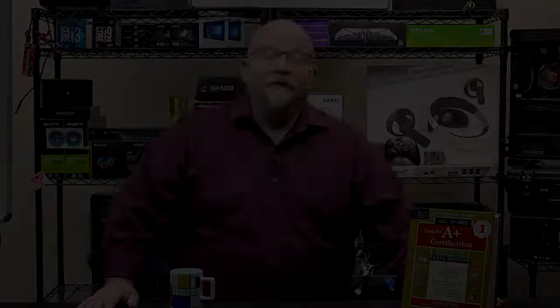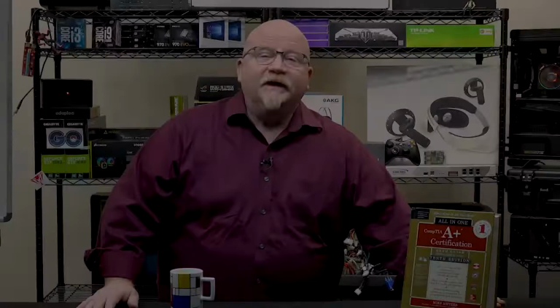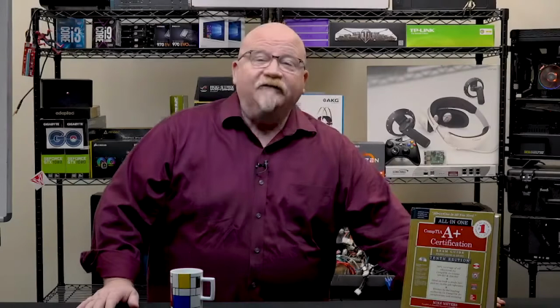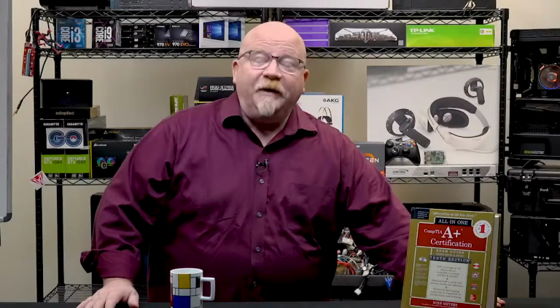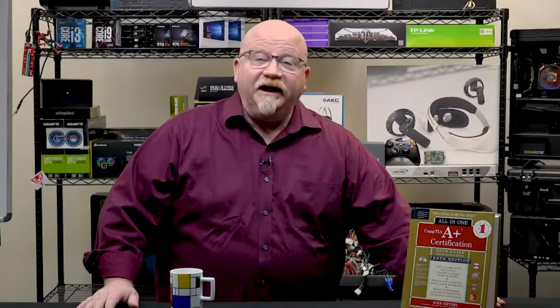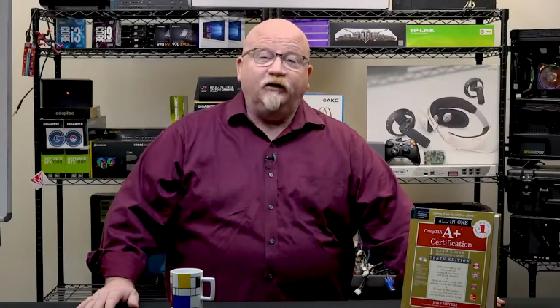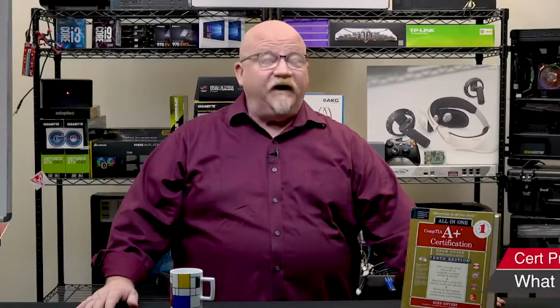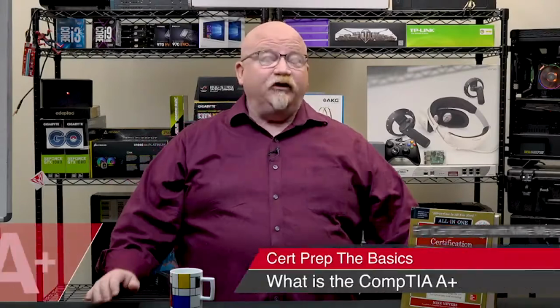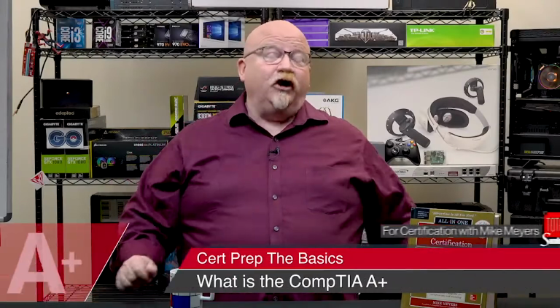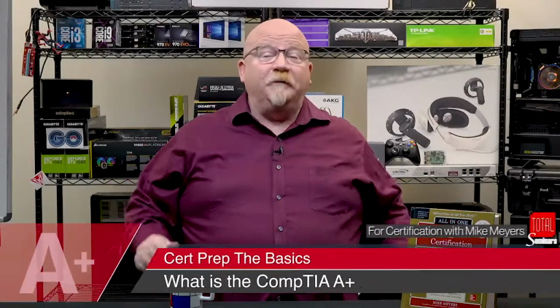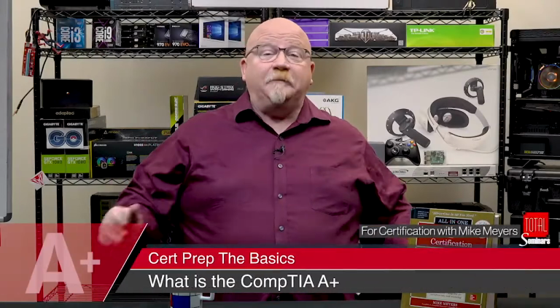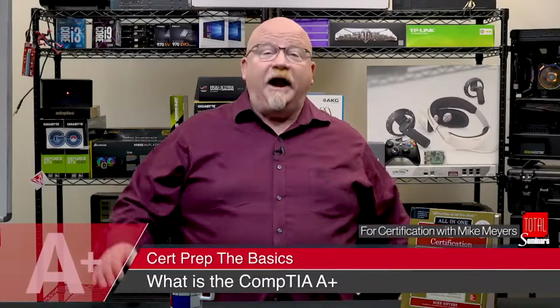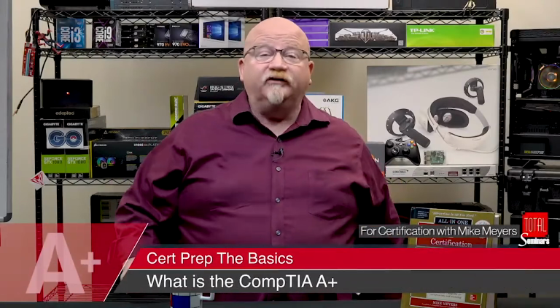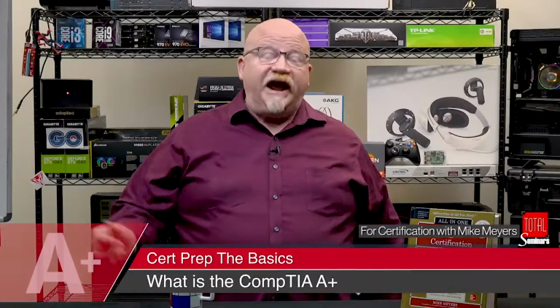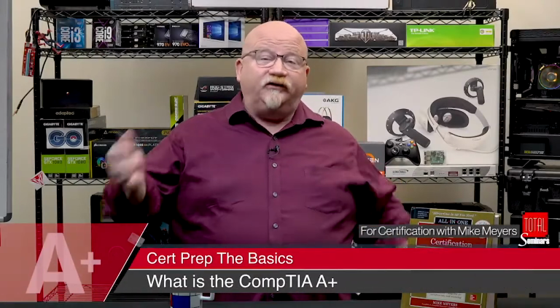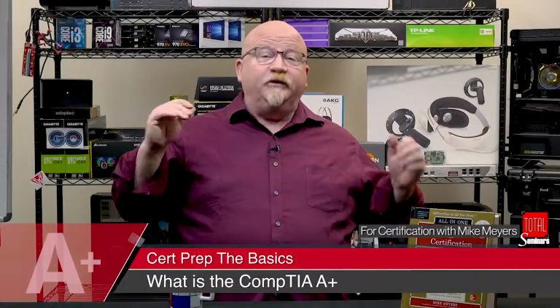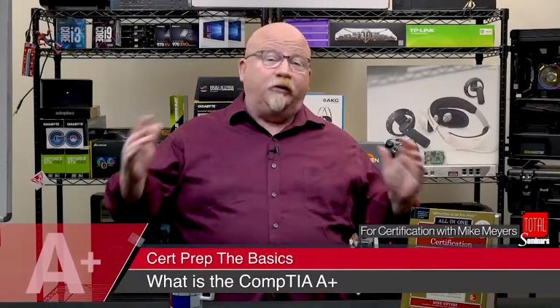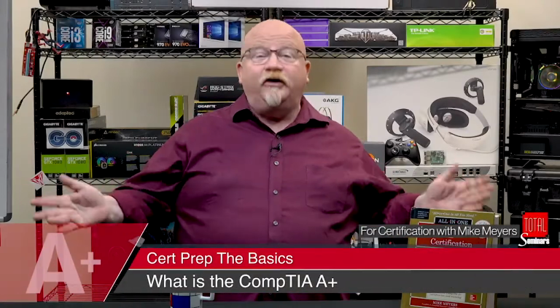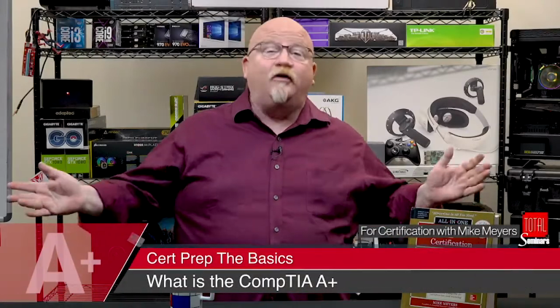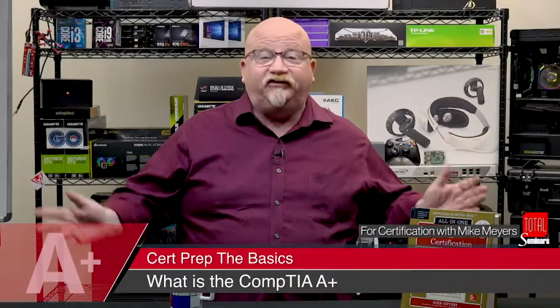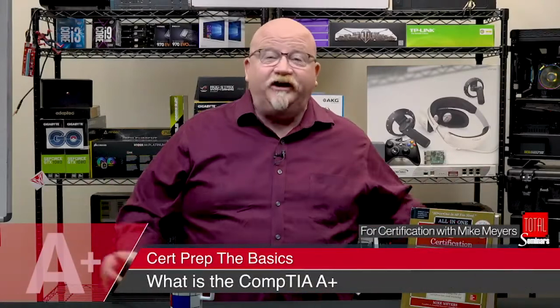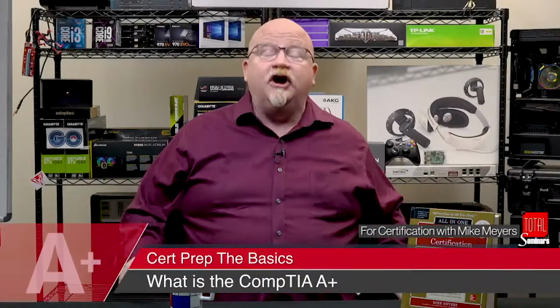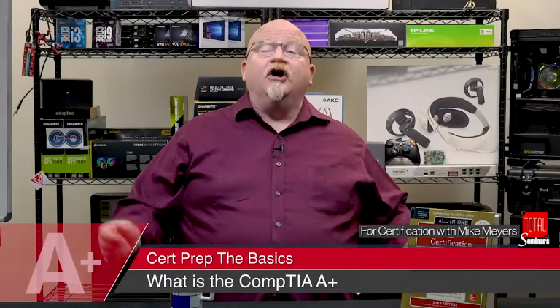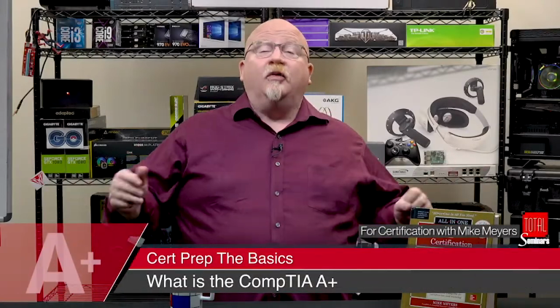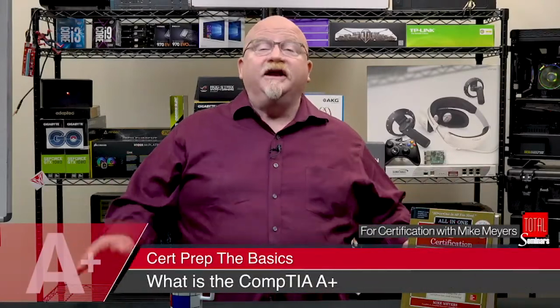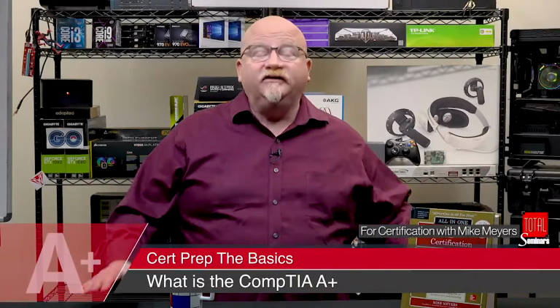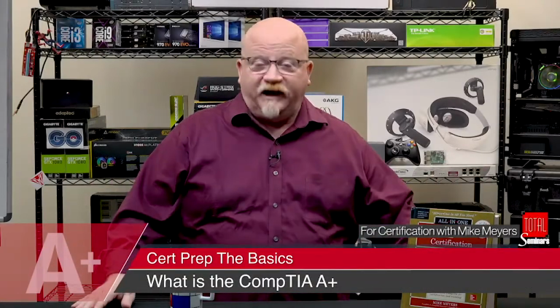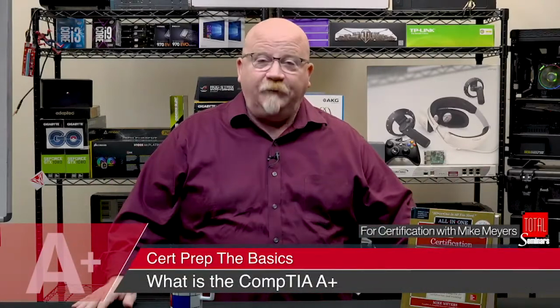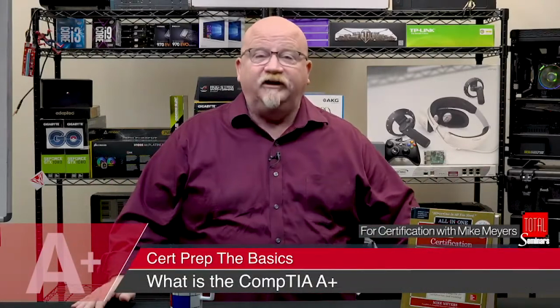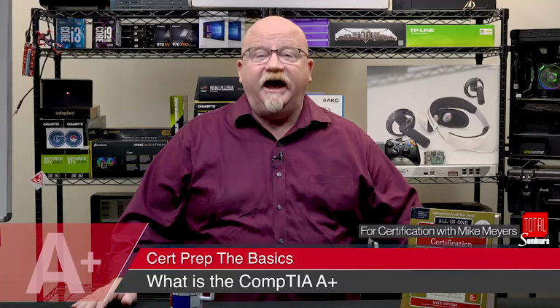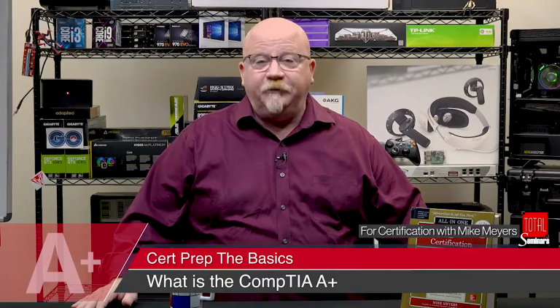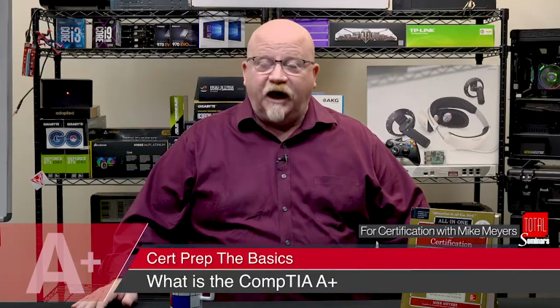Hey everybody. It's your favorite nerd, Mike Myers, answering the perennial question: what is the CompTIA A-plus?